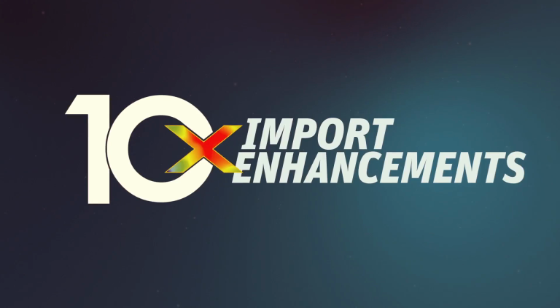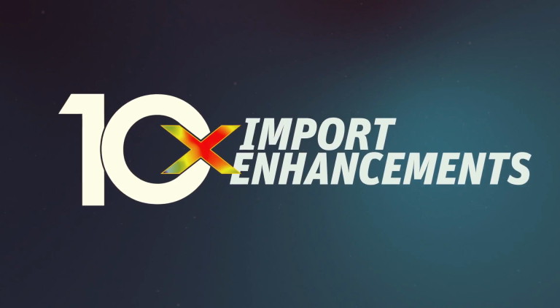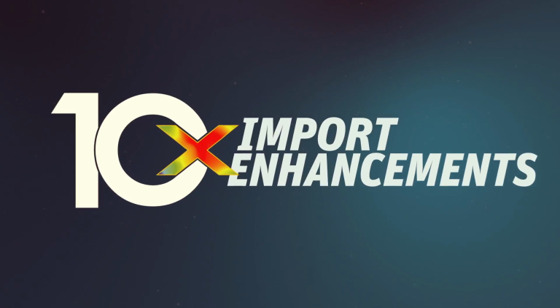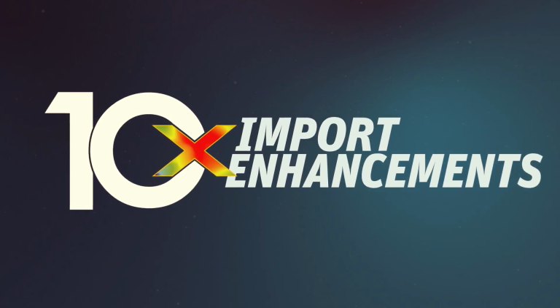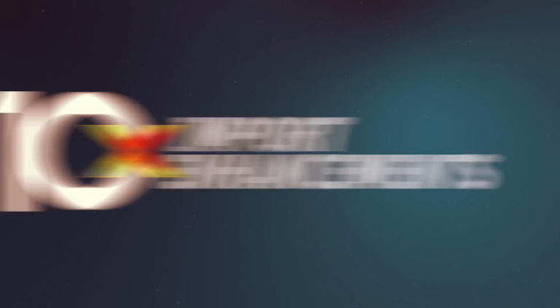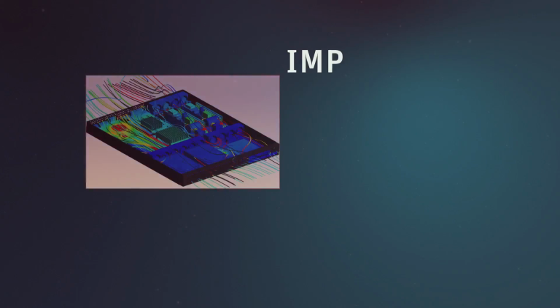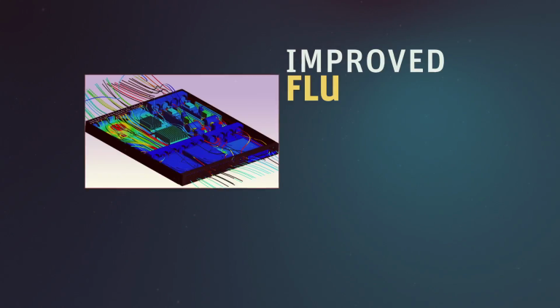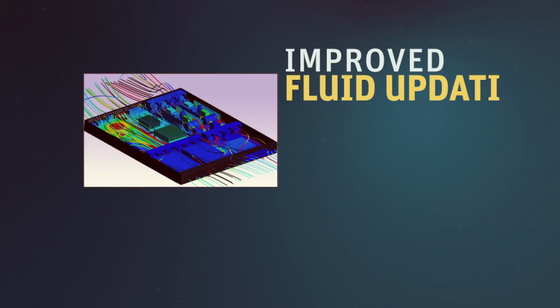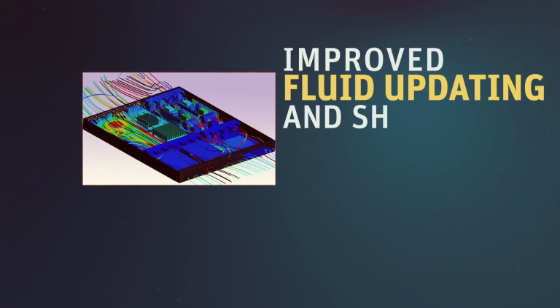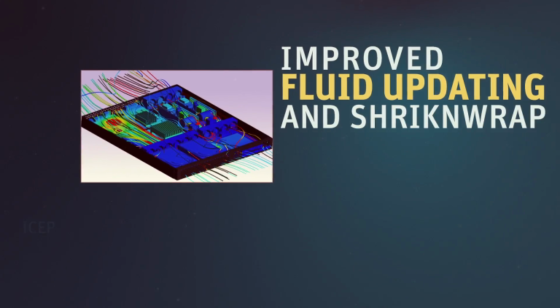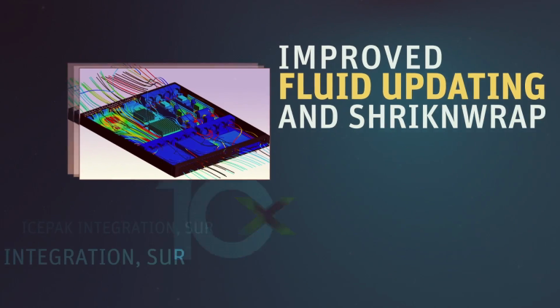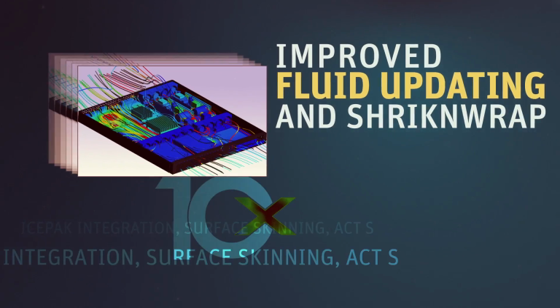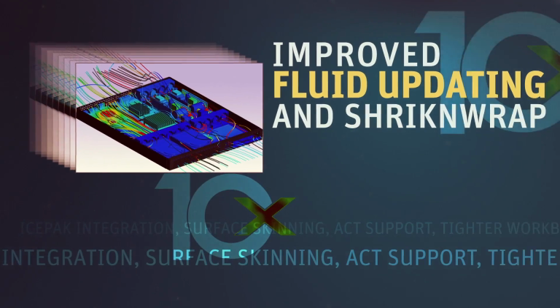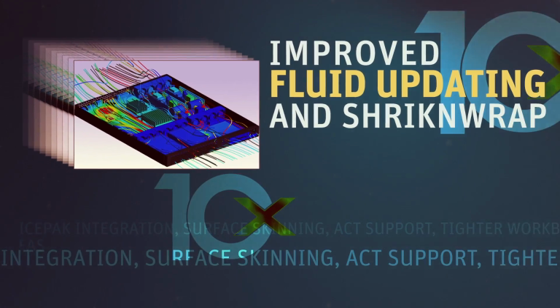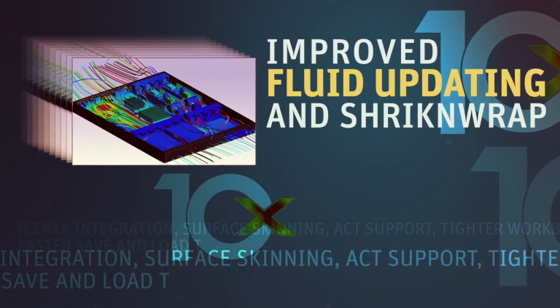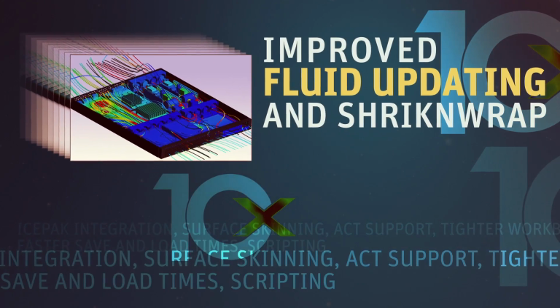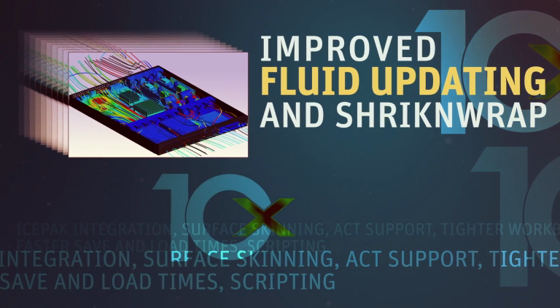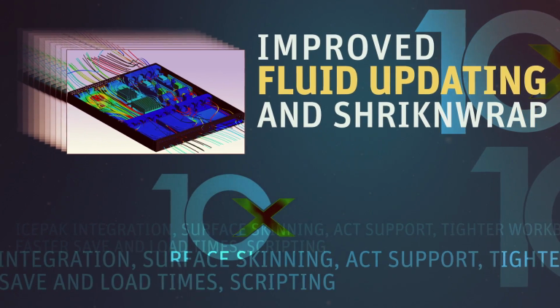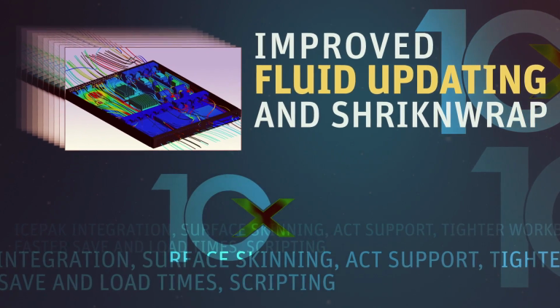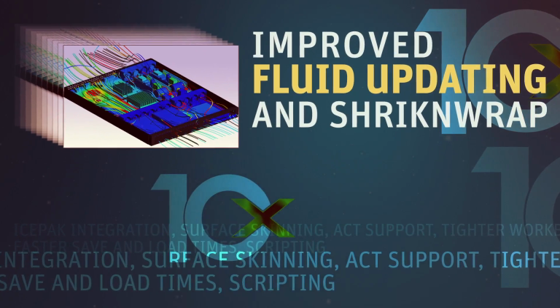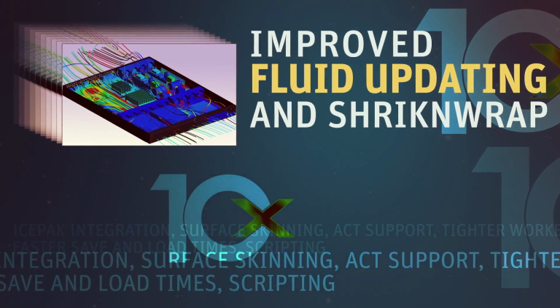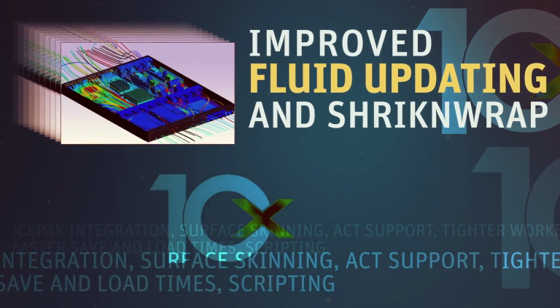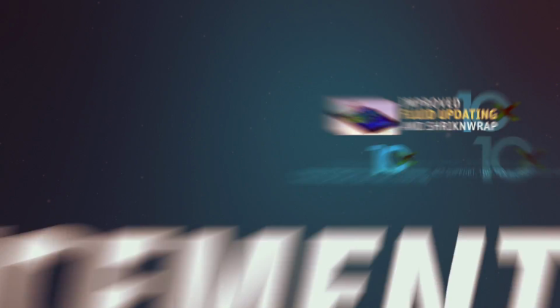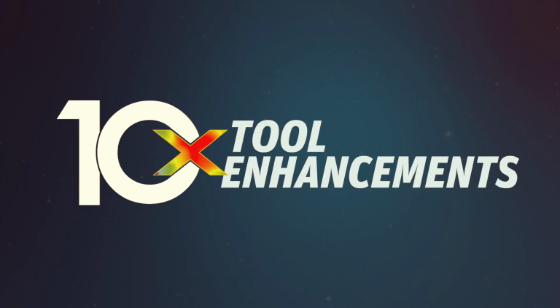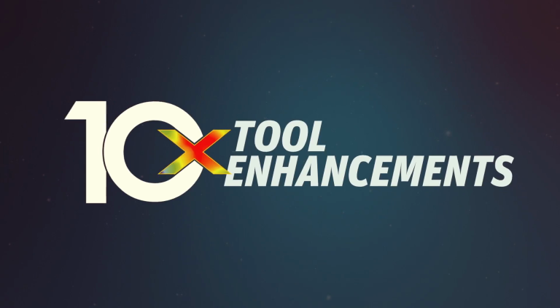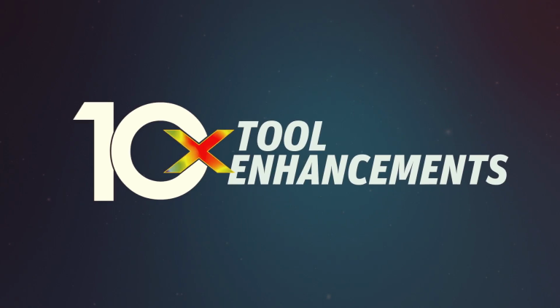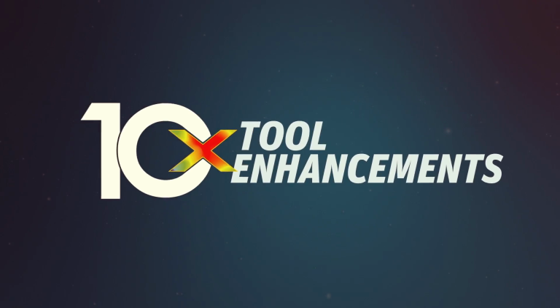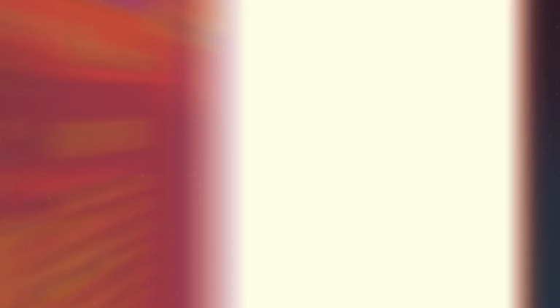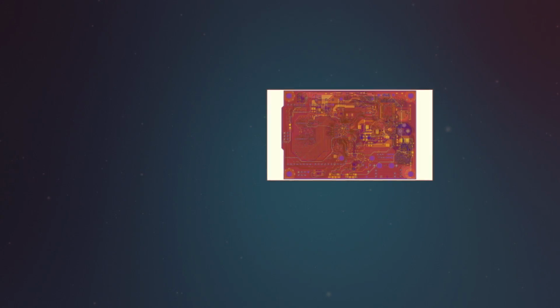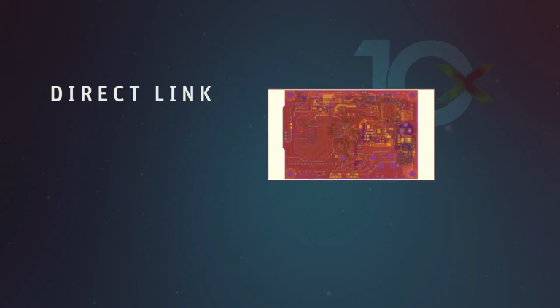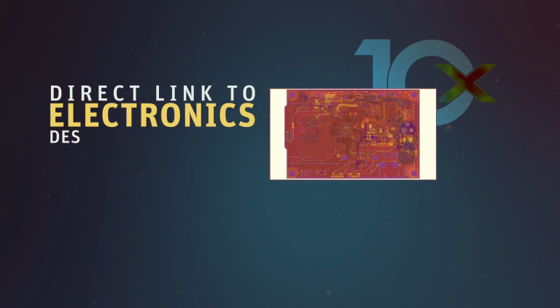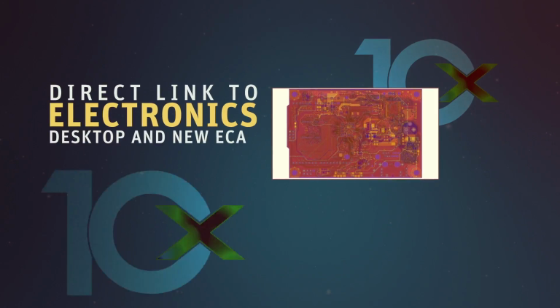10x import enhancements. 10x tool enhancements.